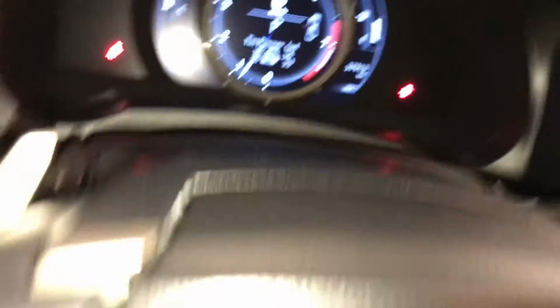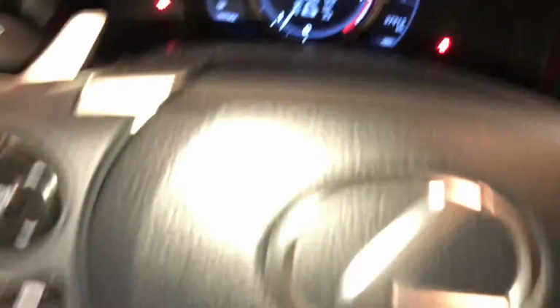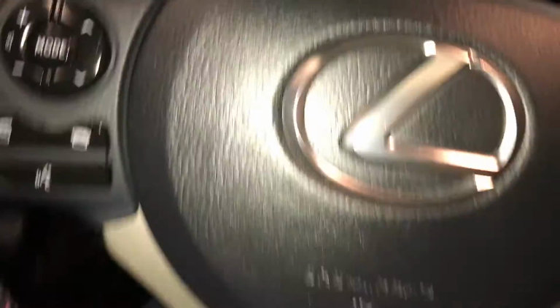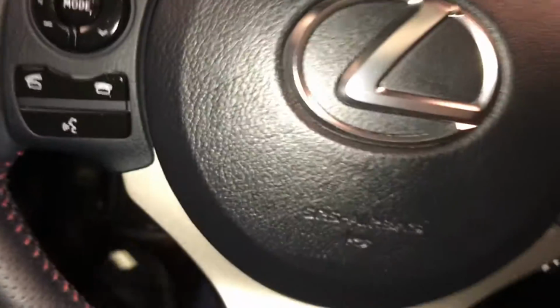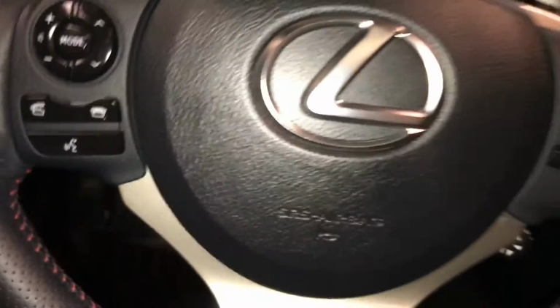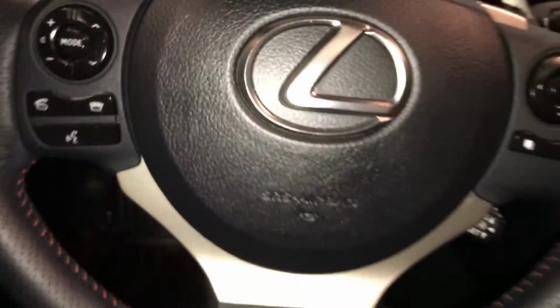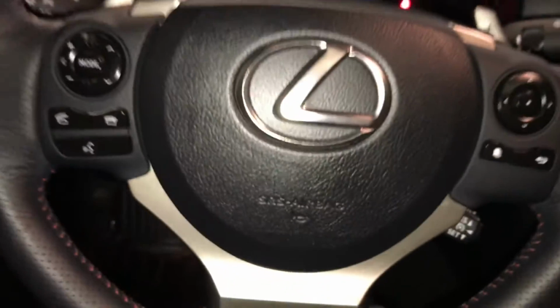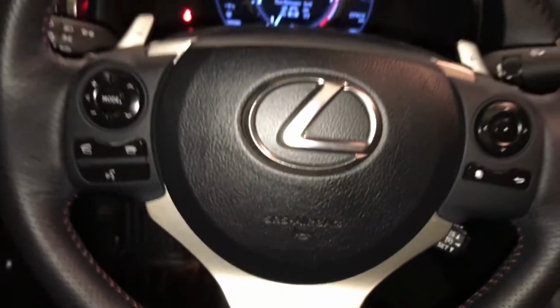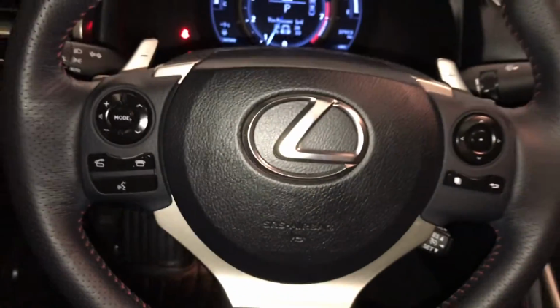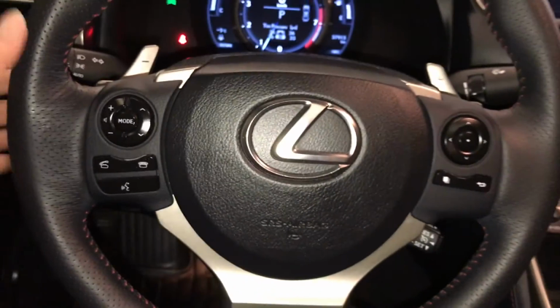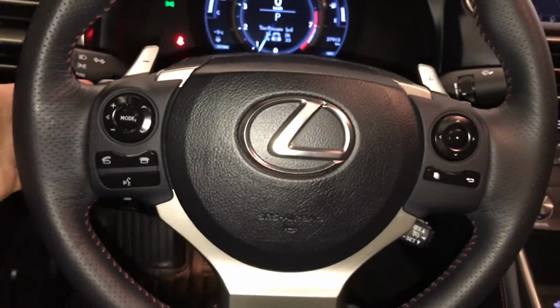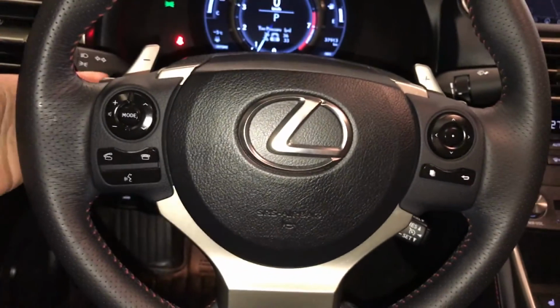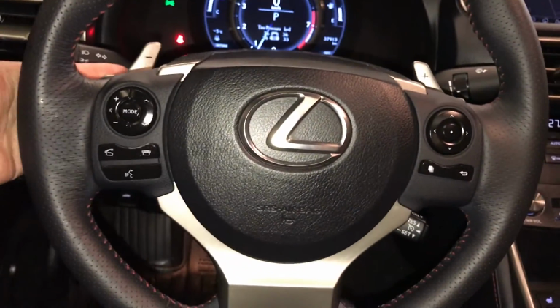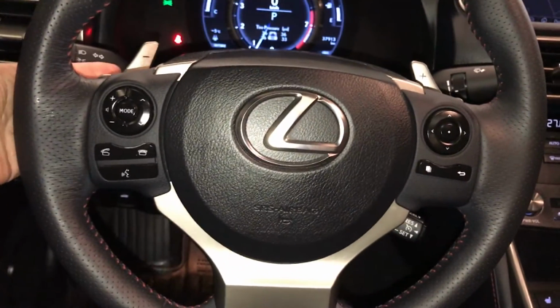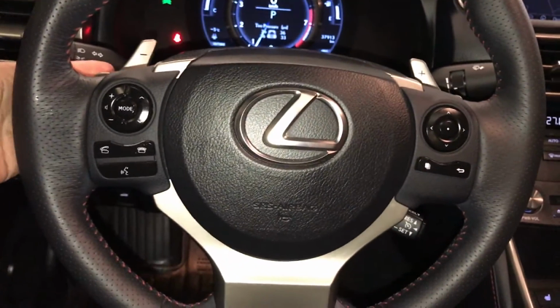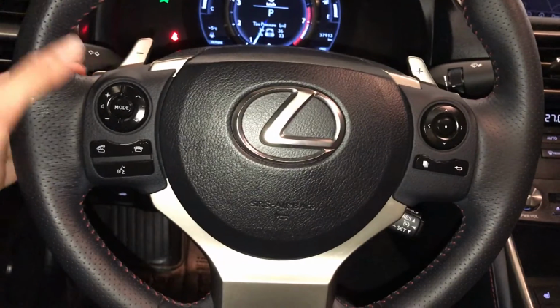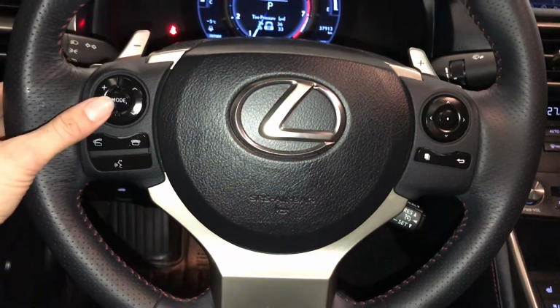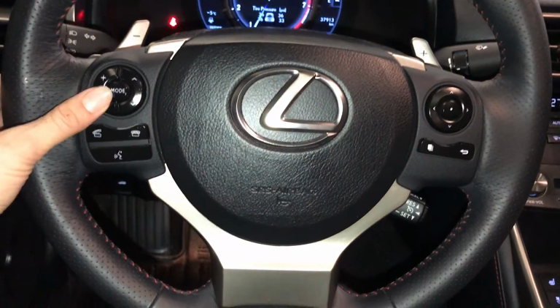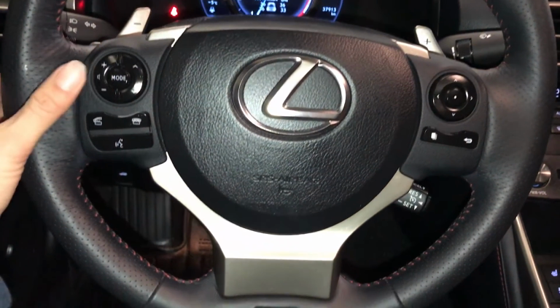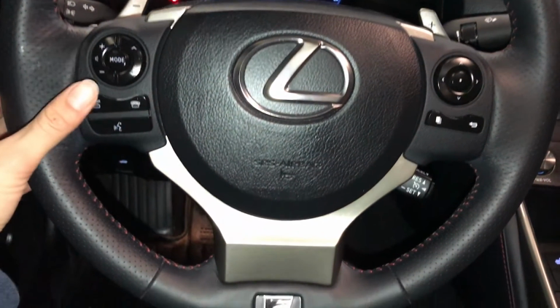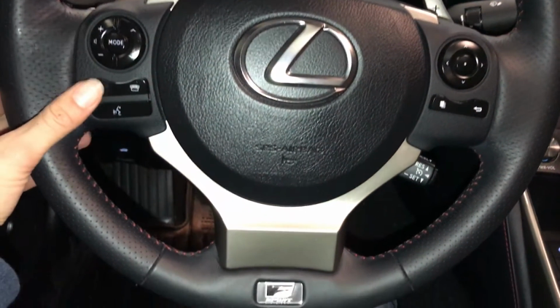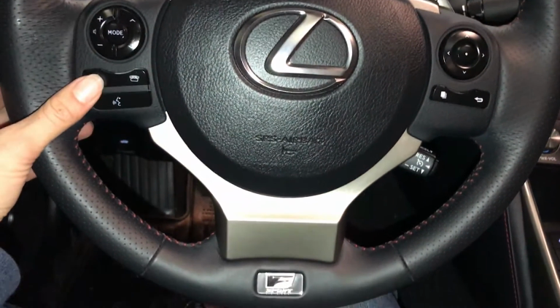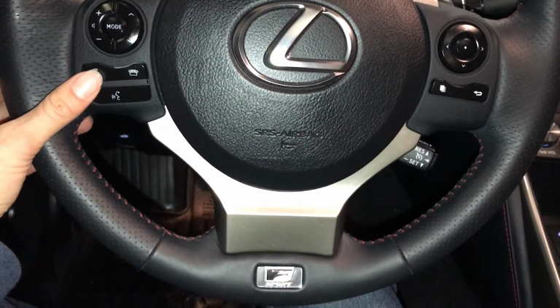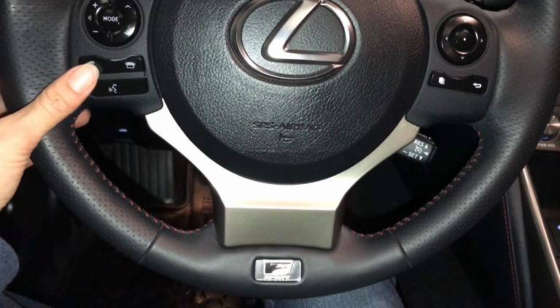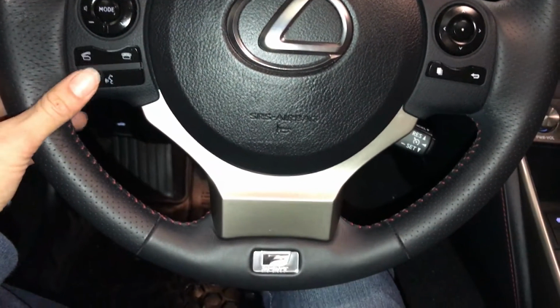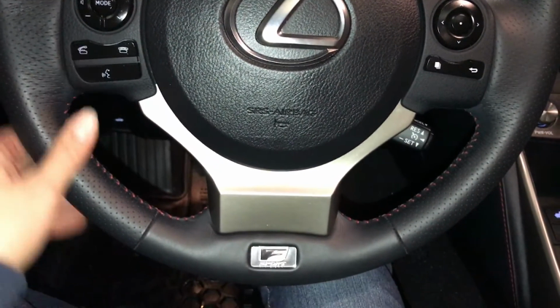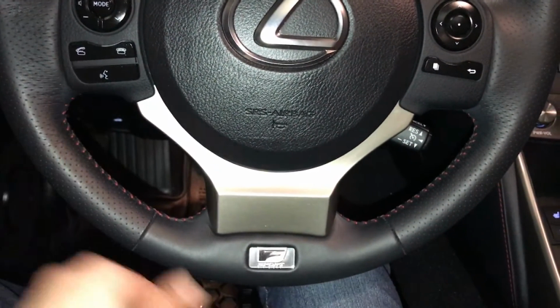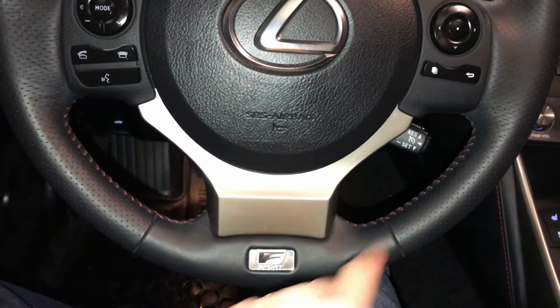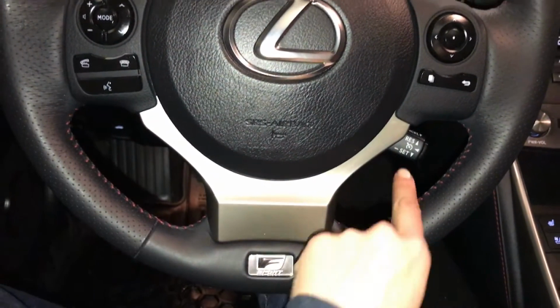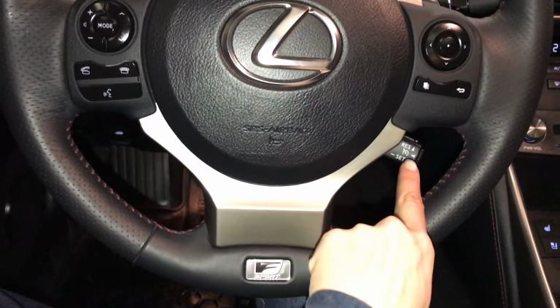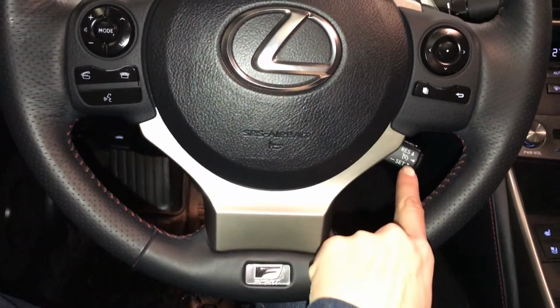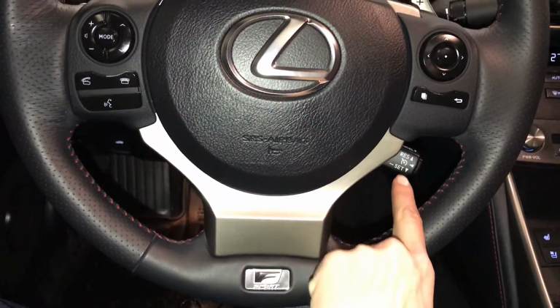It's fully leather-wrapped, it's got paddle shifters on it, audio controls, hands-free communication, and cruise control.